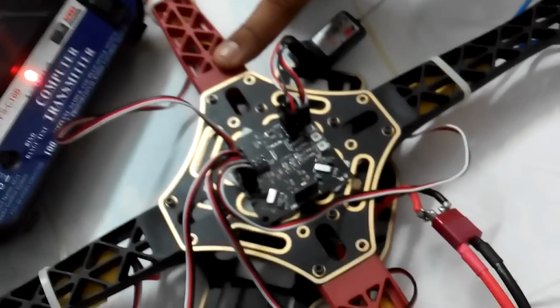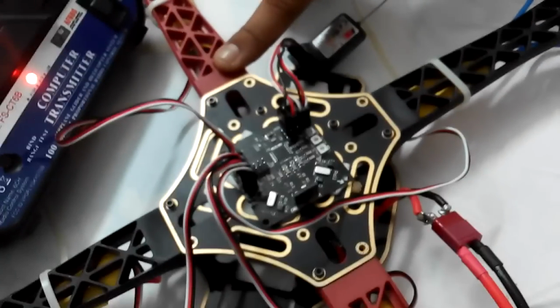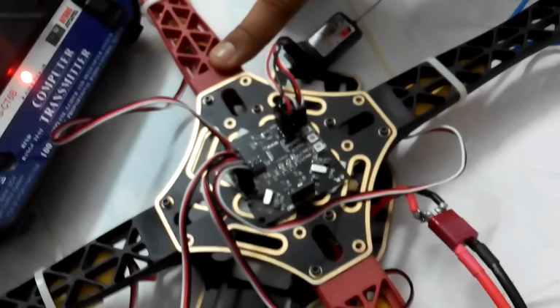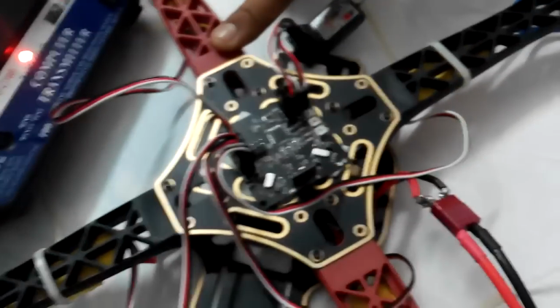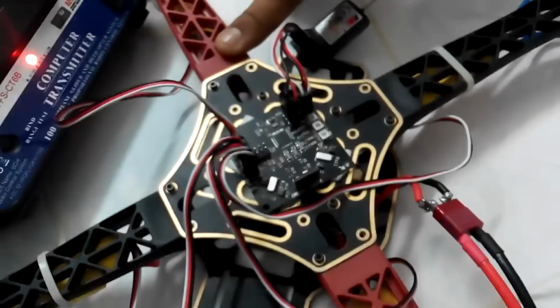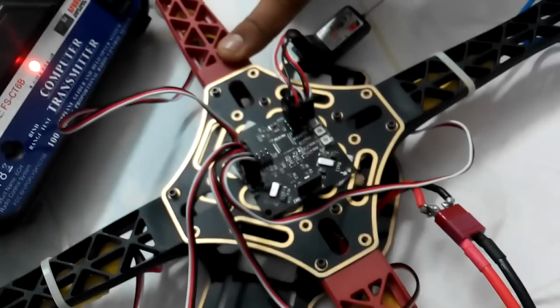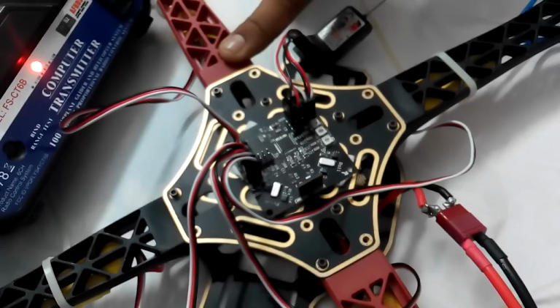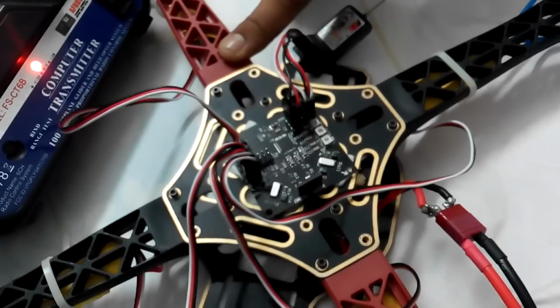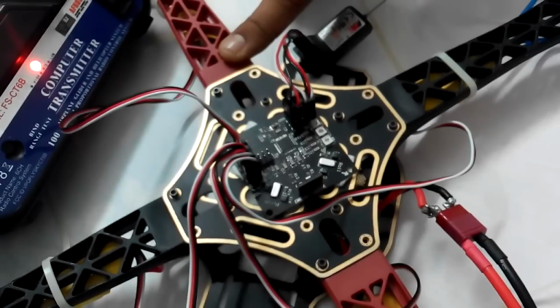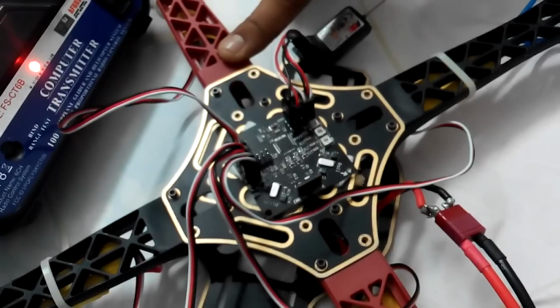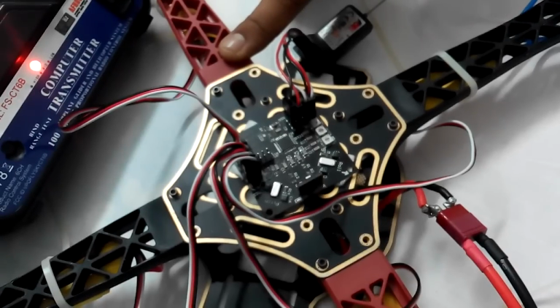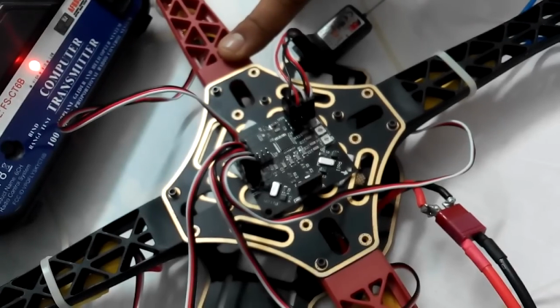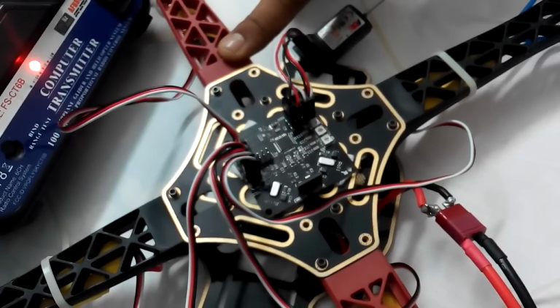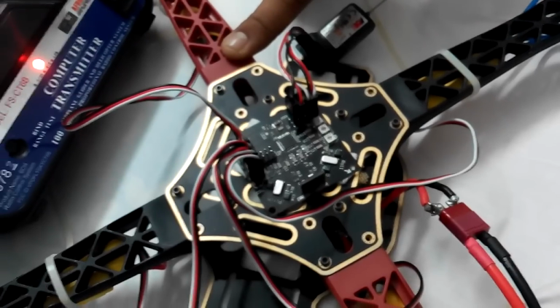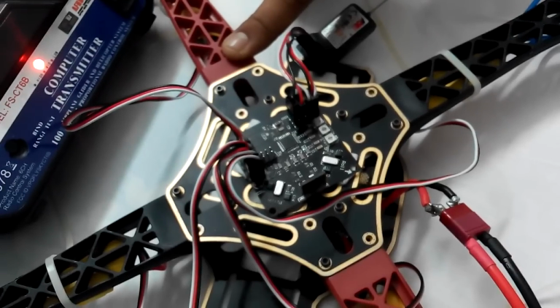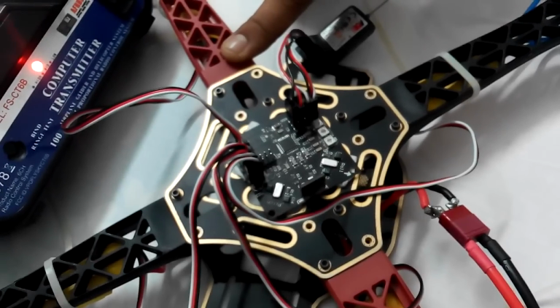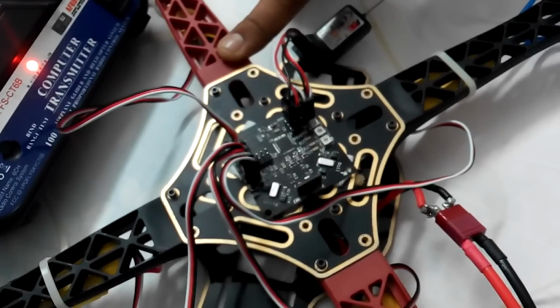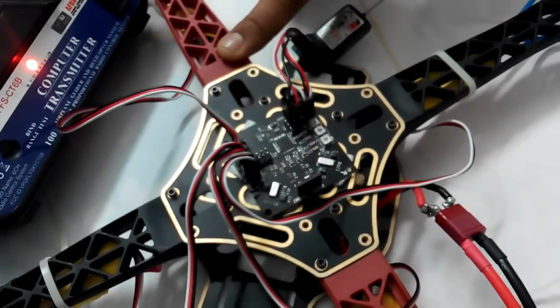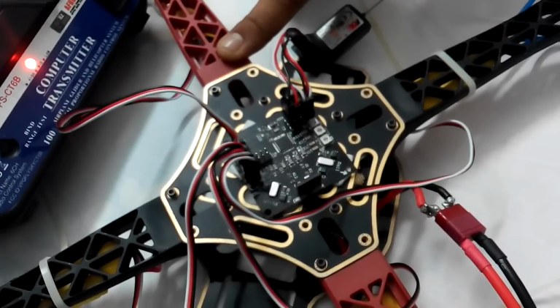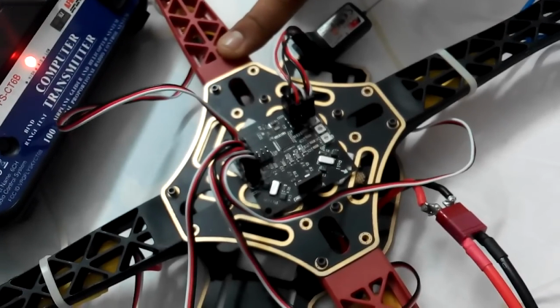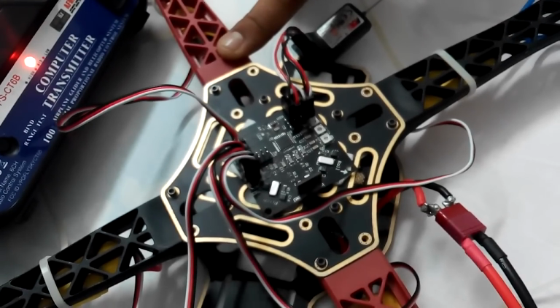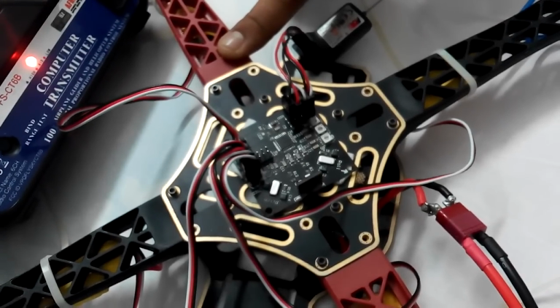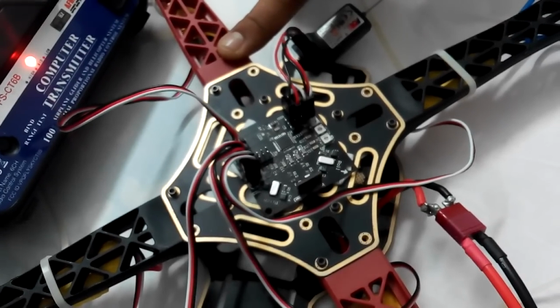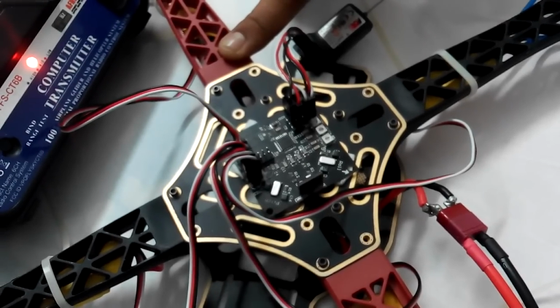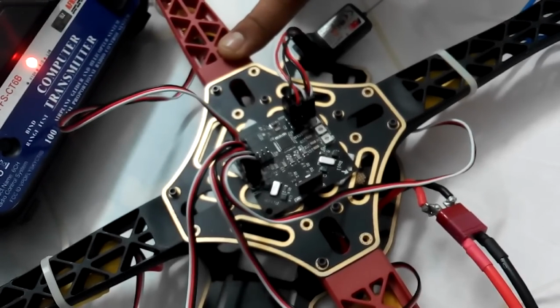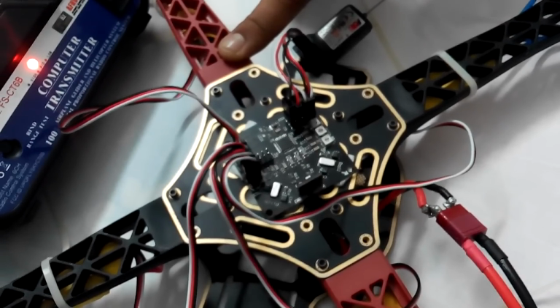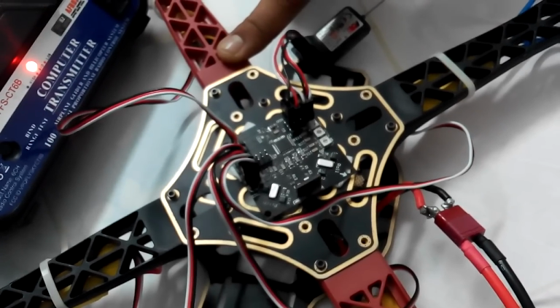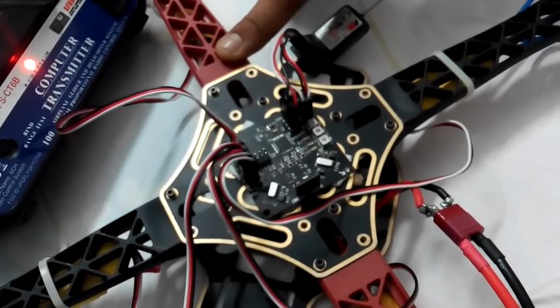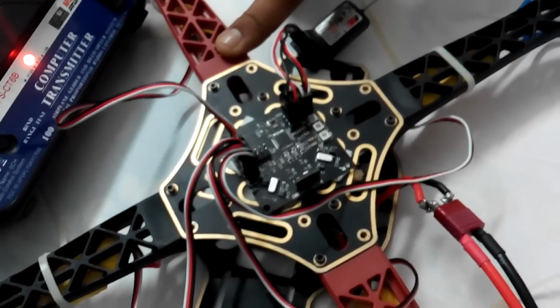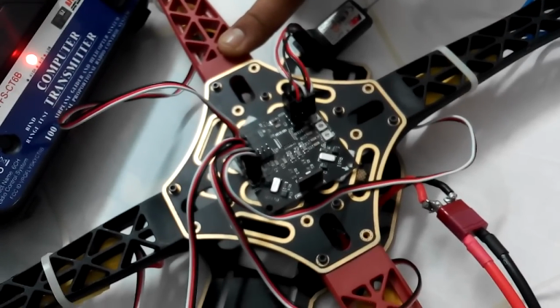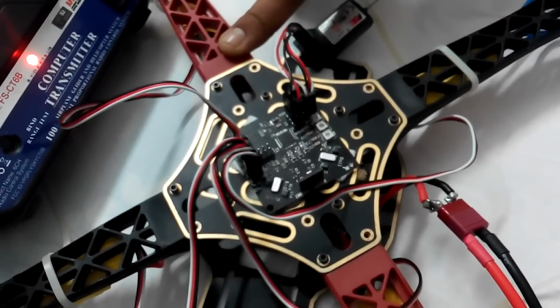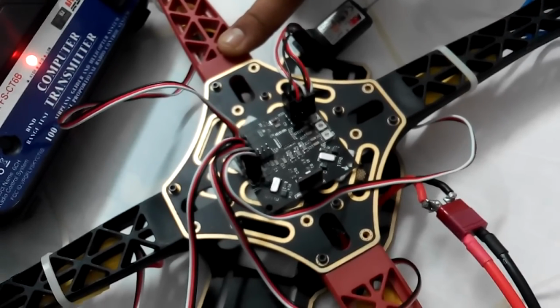If you raise the throttle, all motors should run simultaneously.